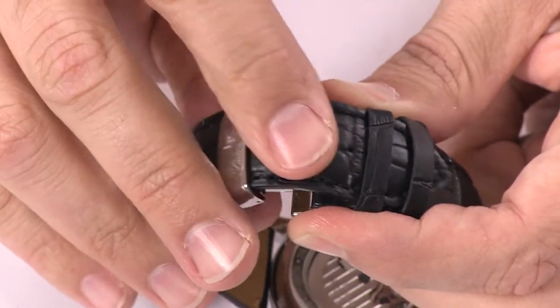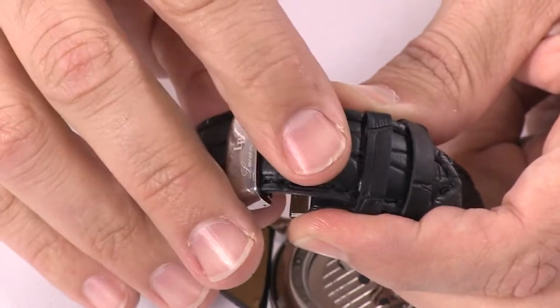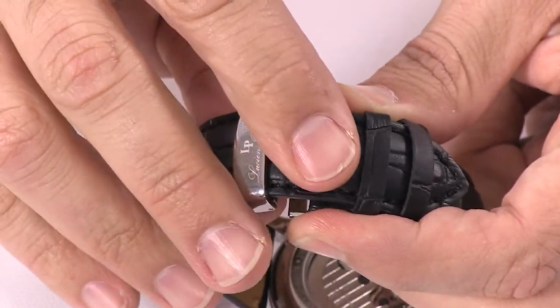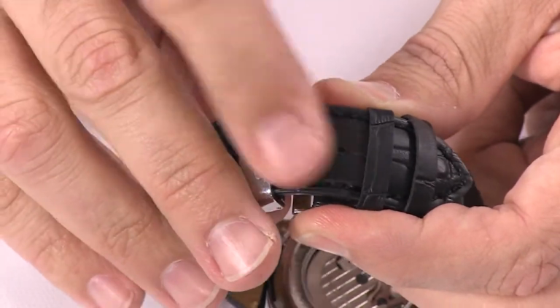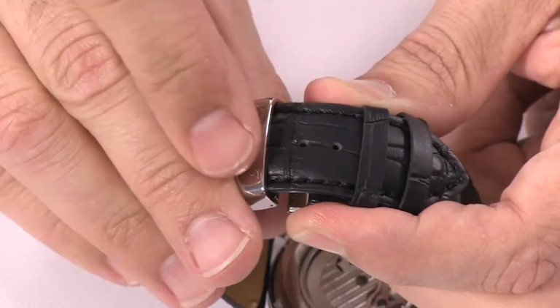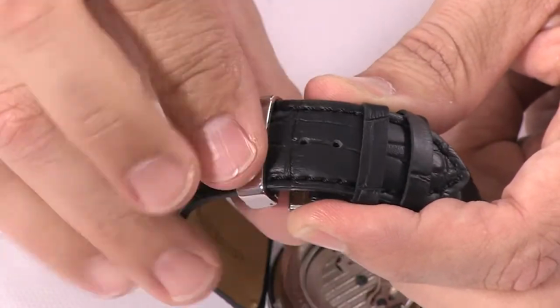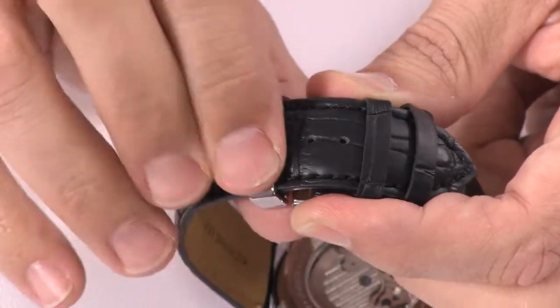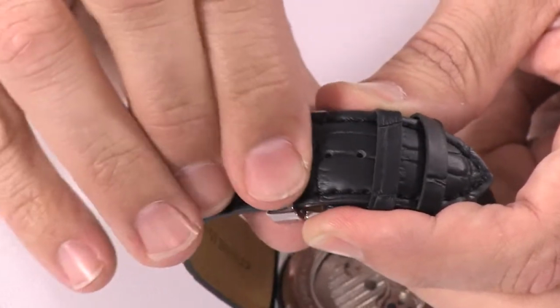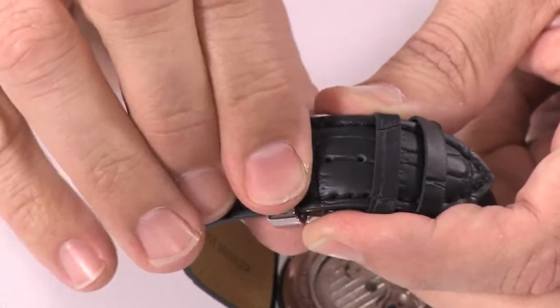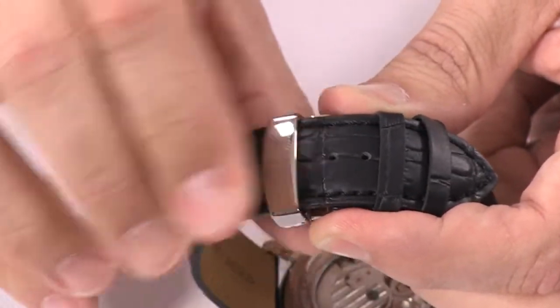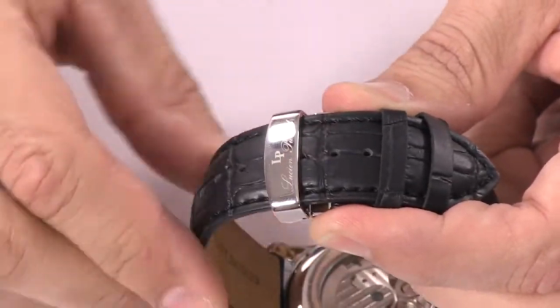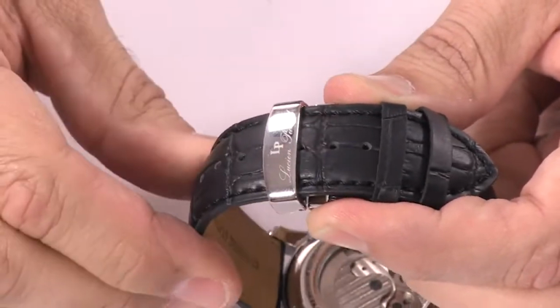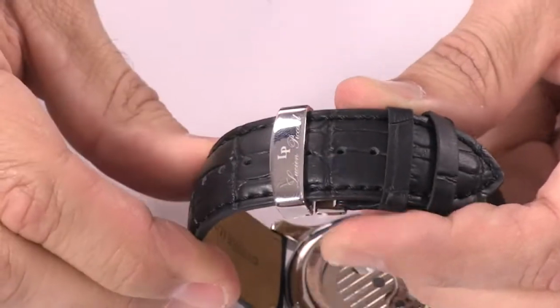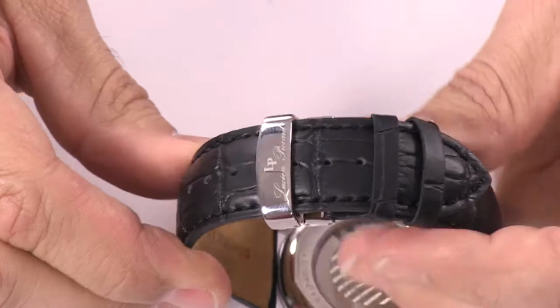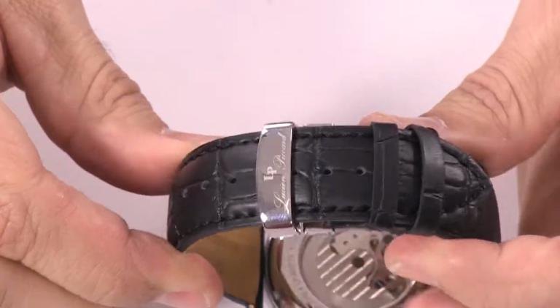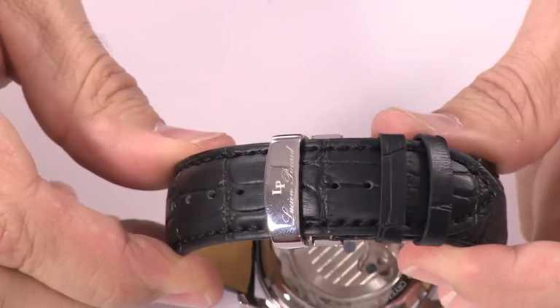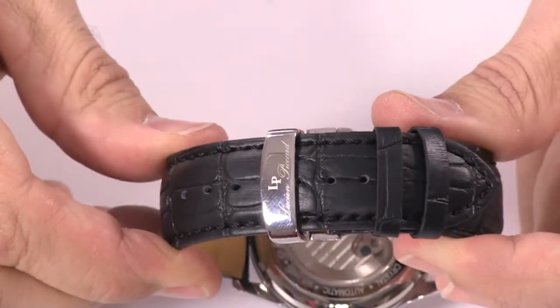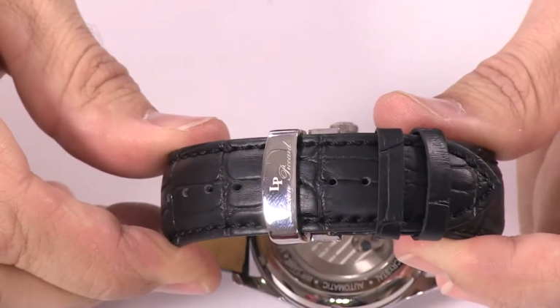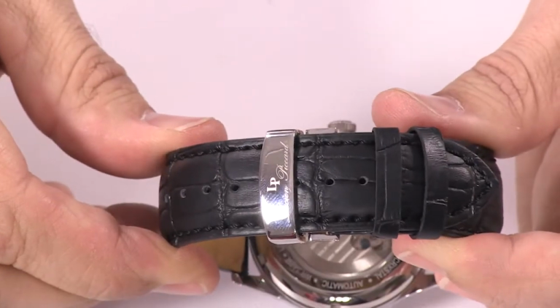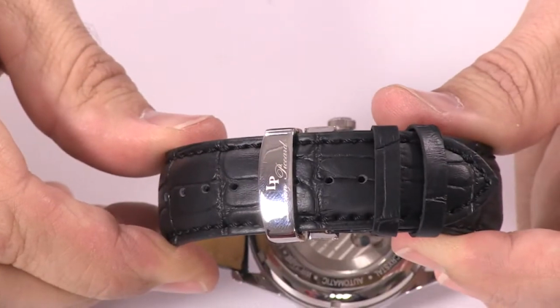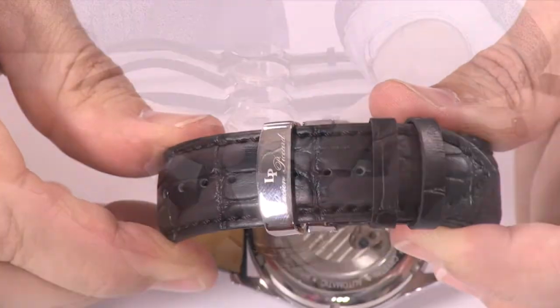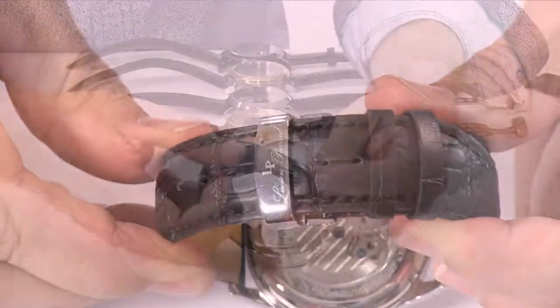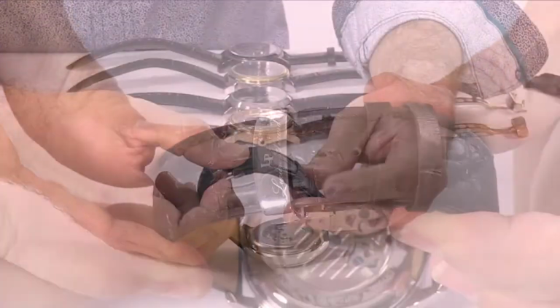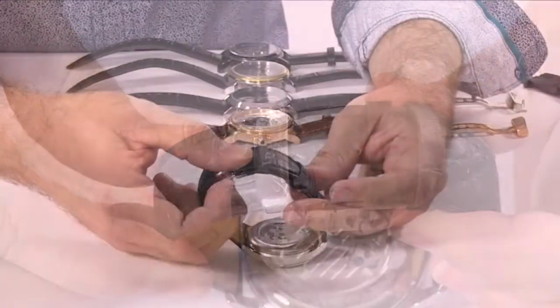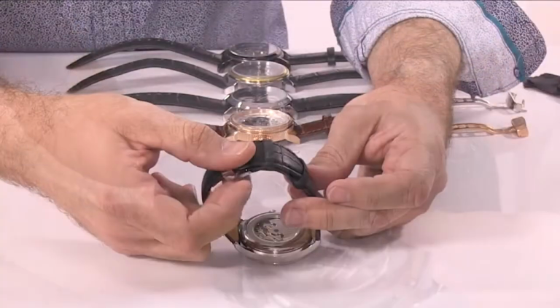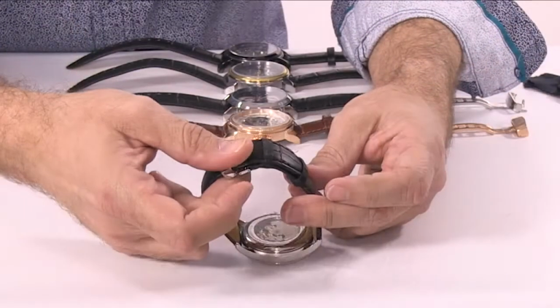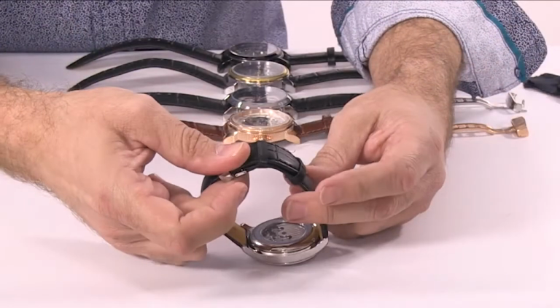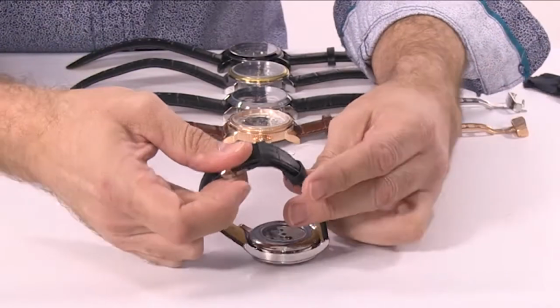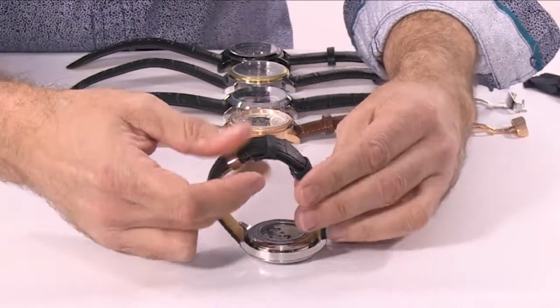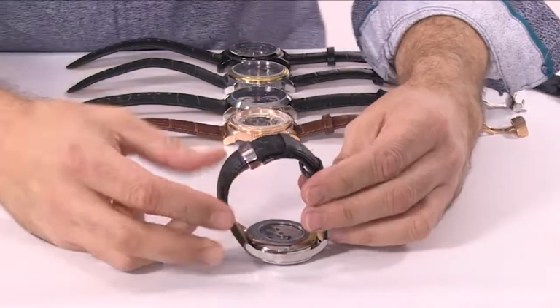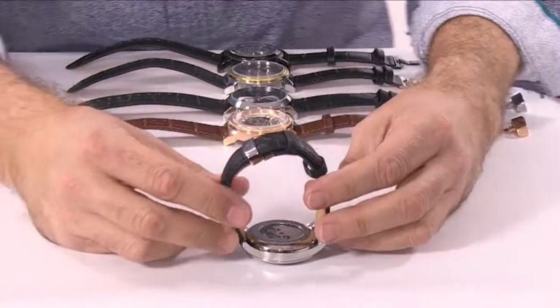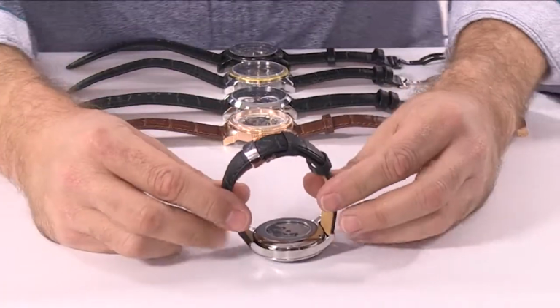As you do, it will go right through the keepers, and as it goes through there, it will lock into place.